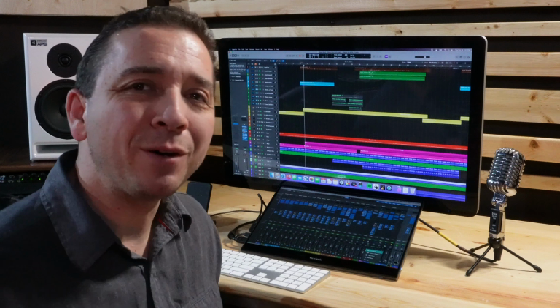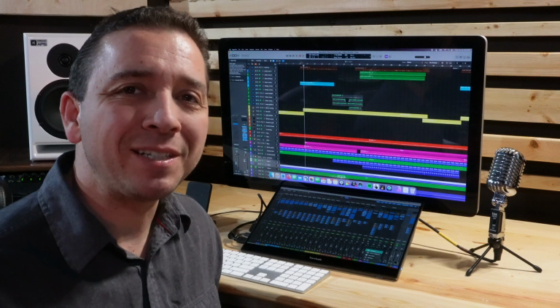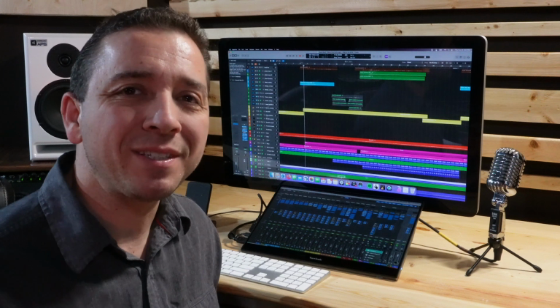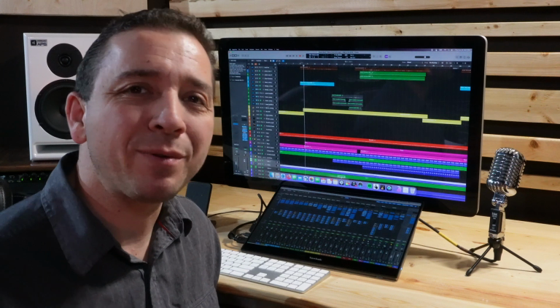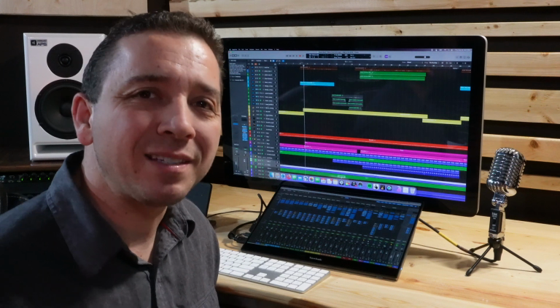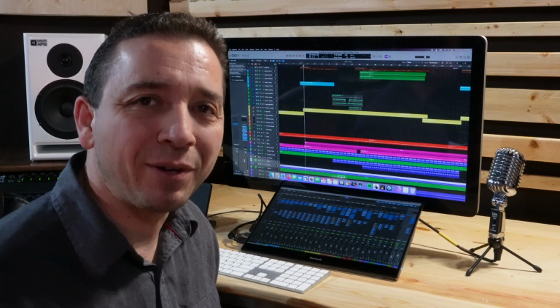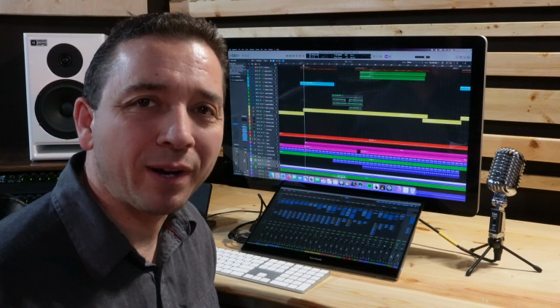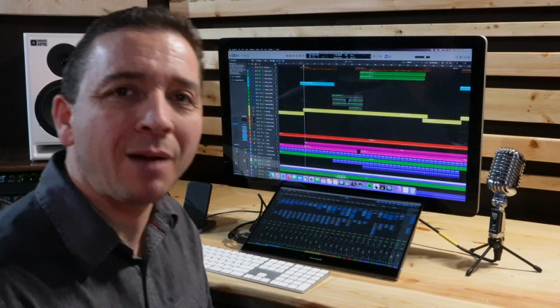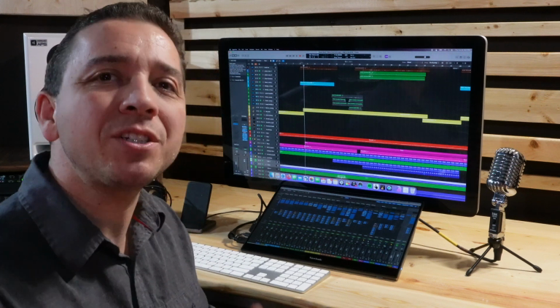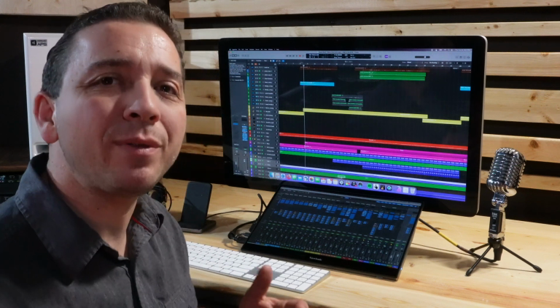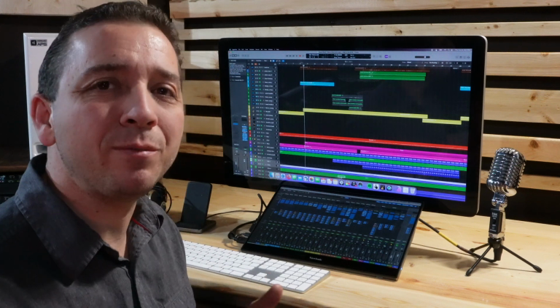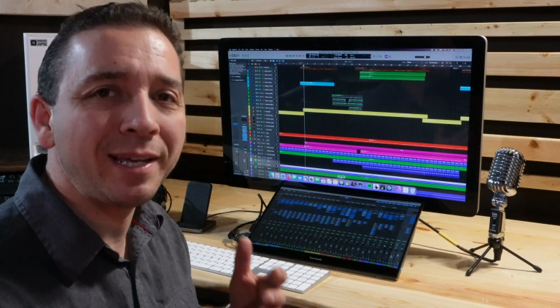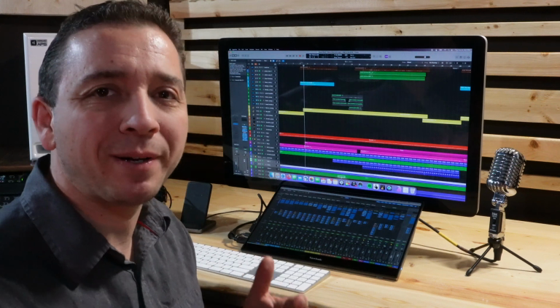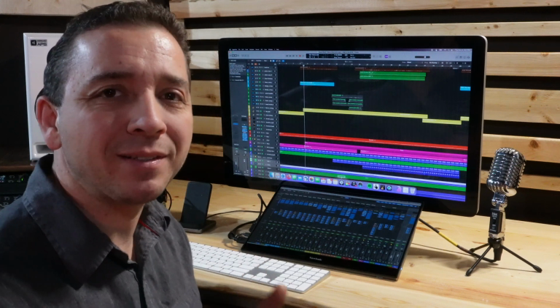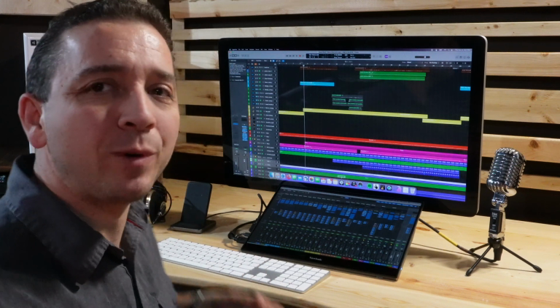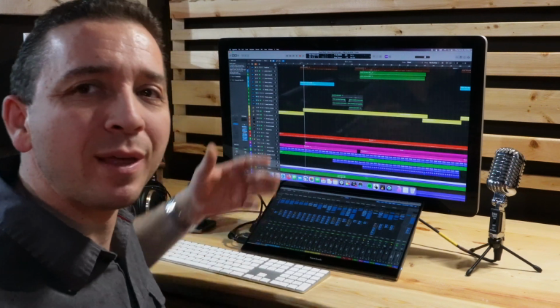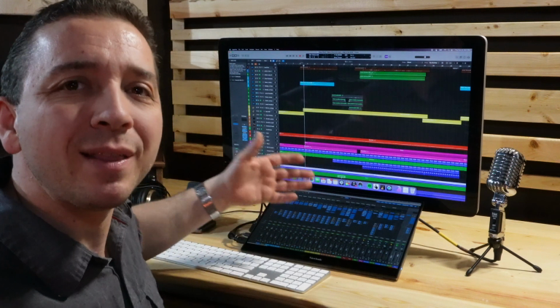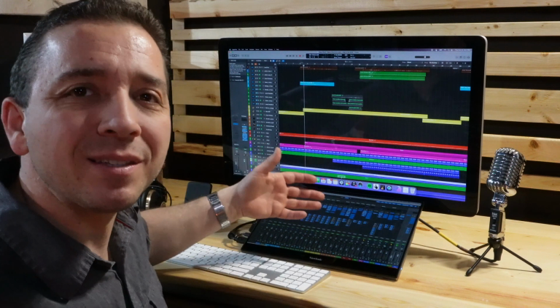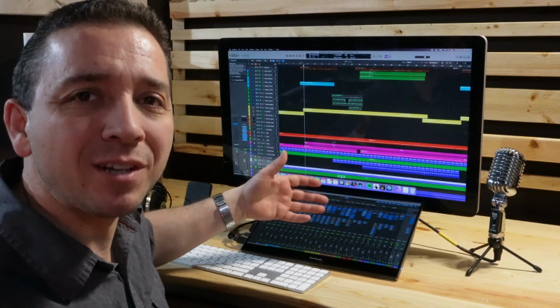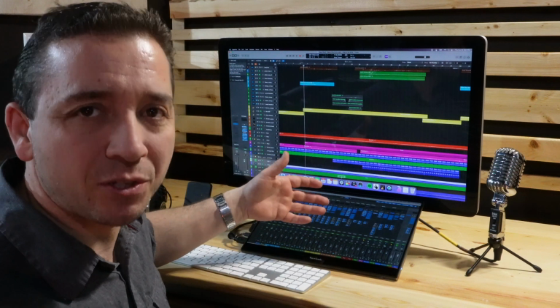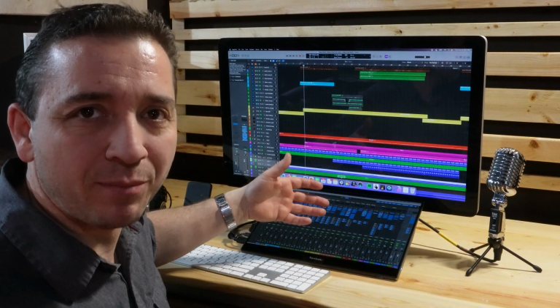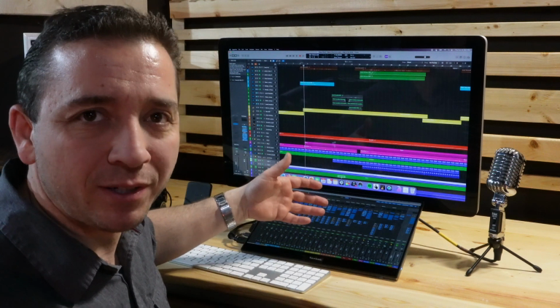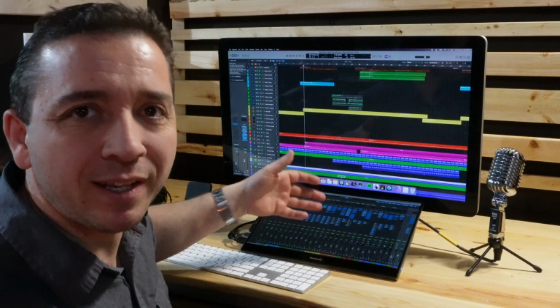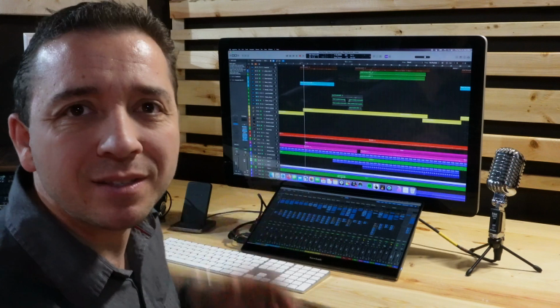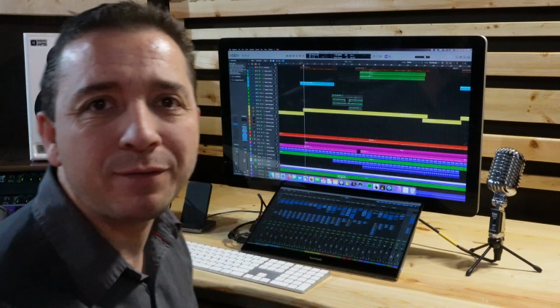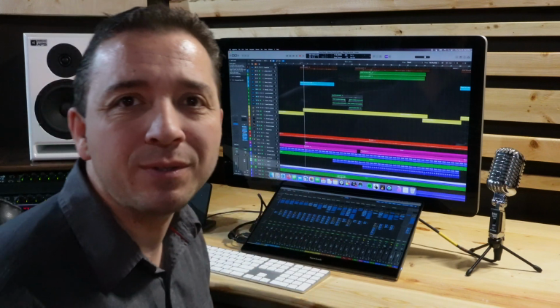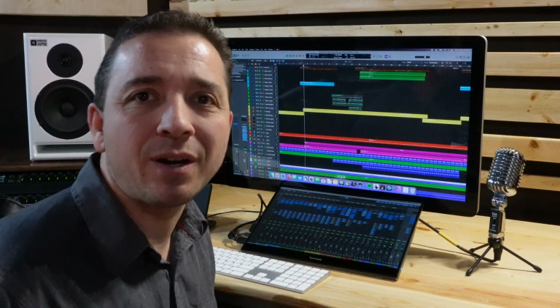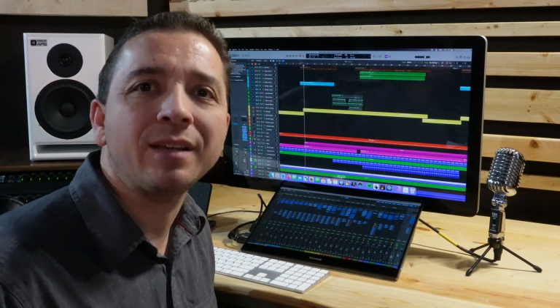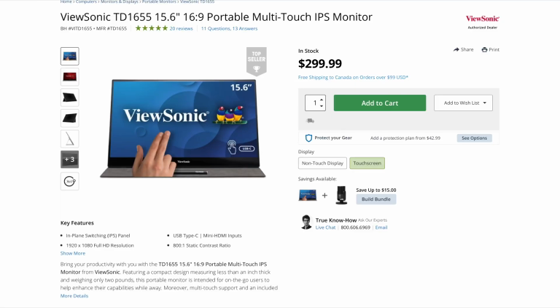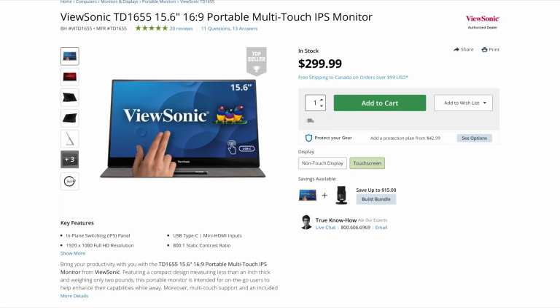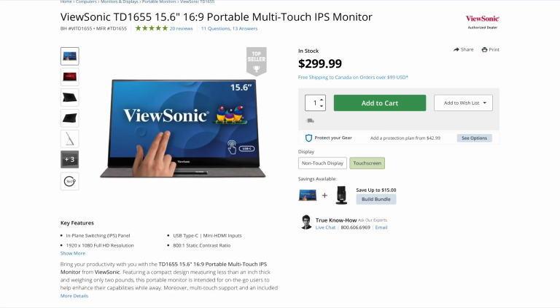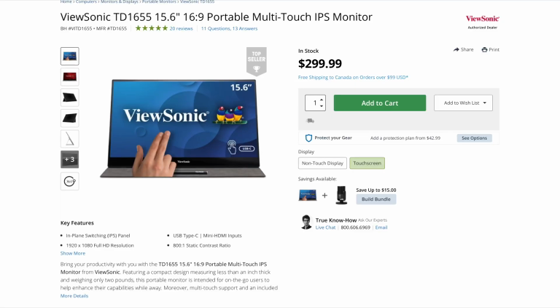Hello friends, Chris here with ISK Recording. I want to share with you my experience with this little touchscreen monitor — it's the ViewSonic 1655.